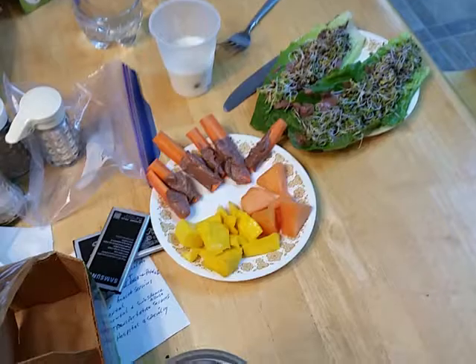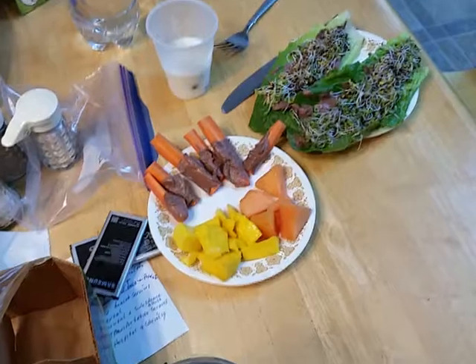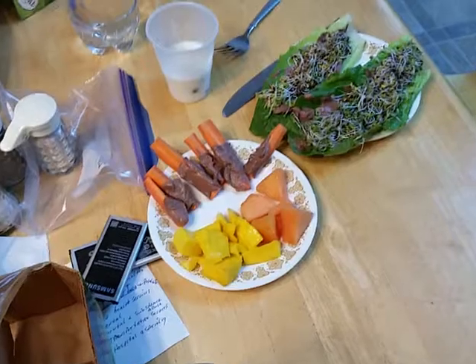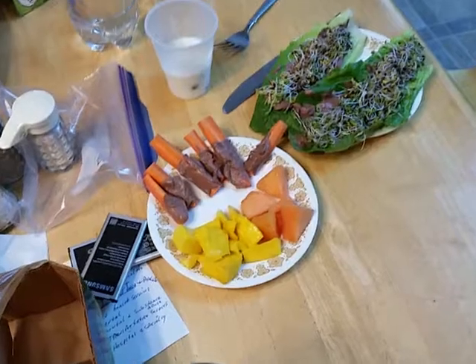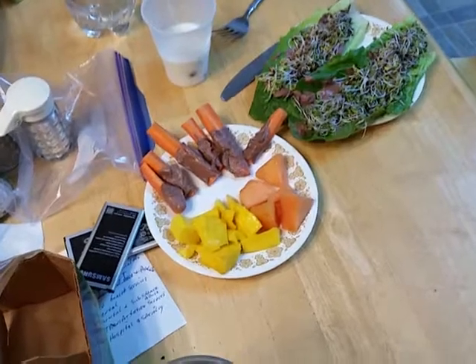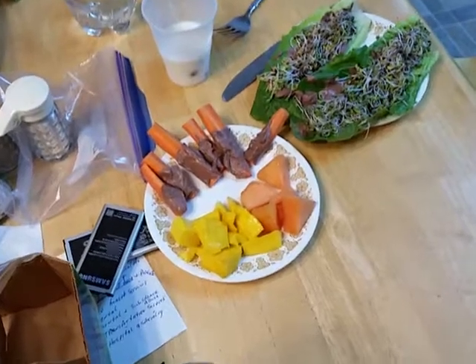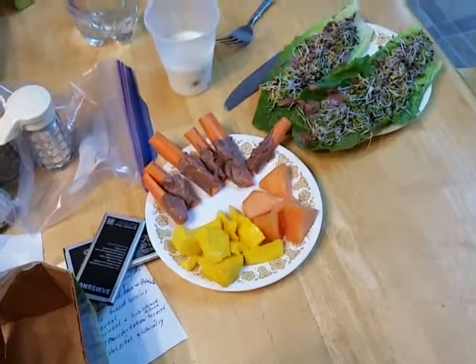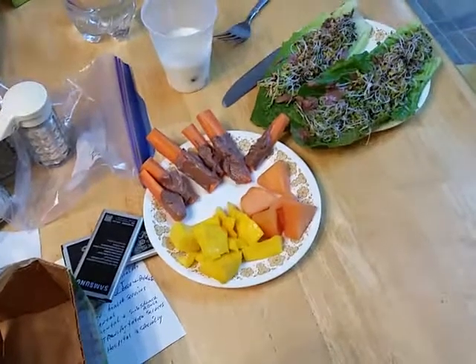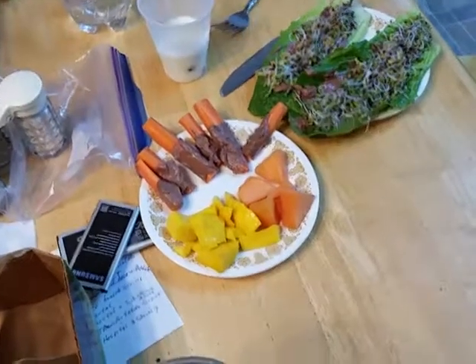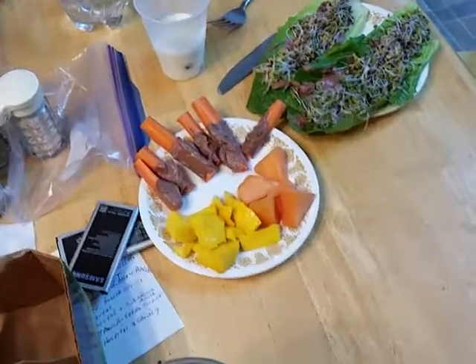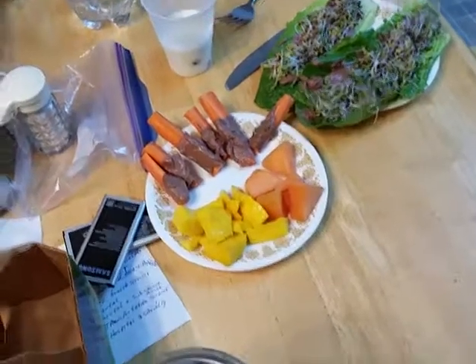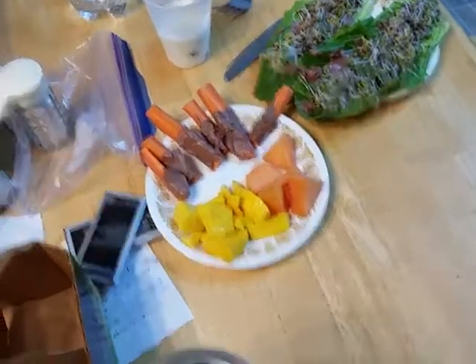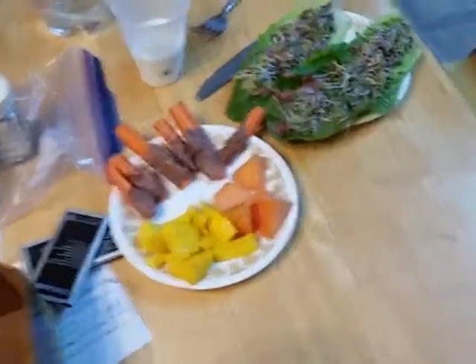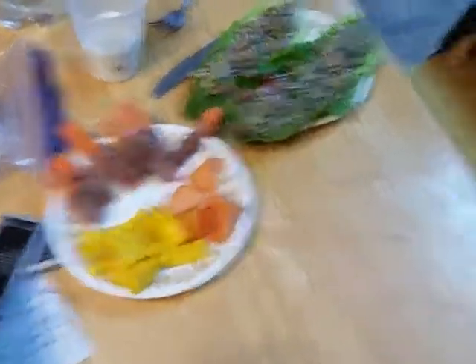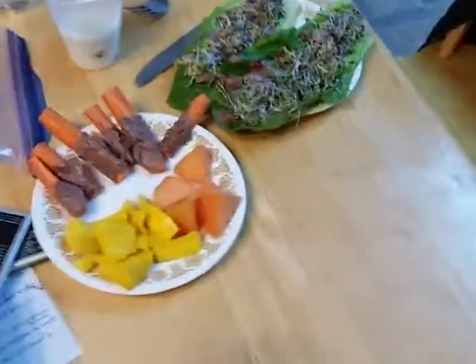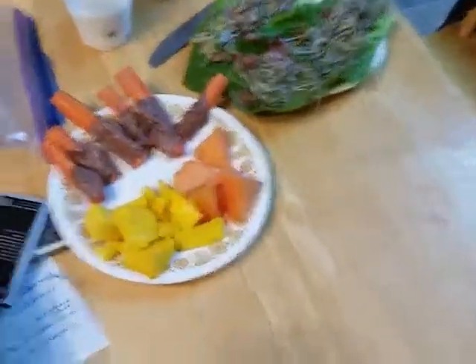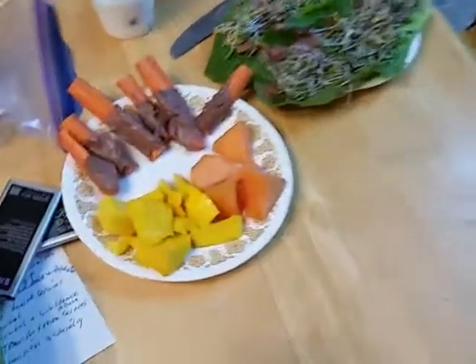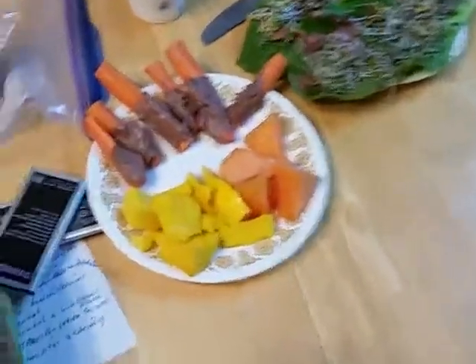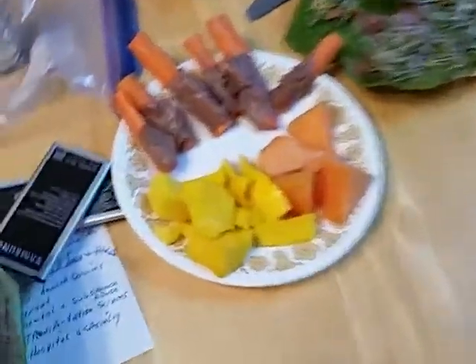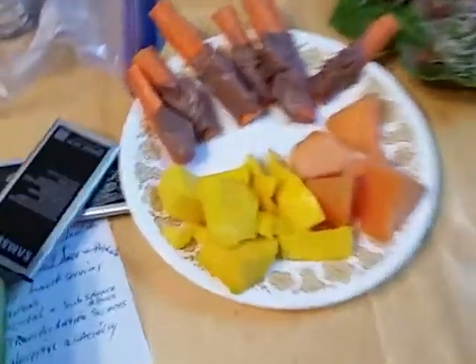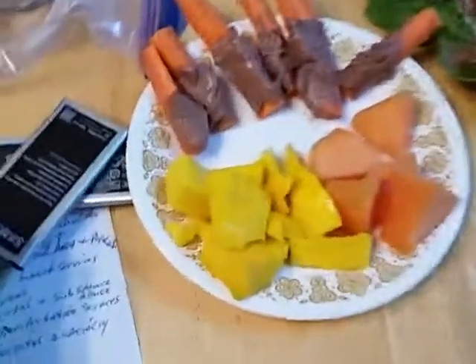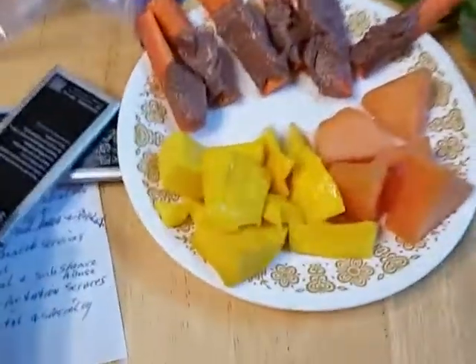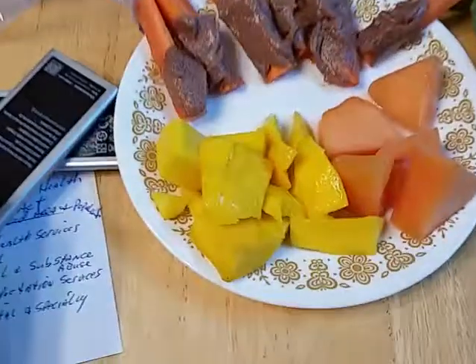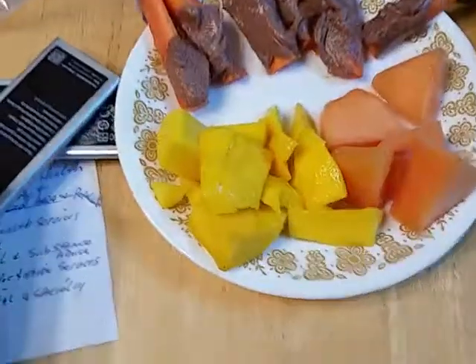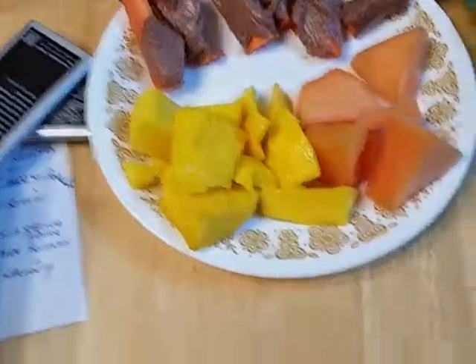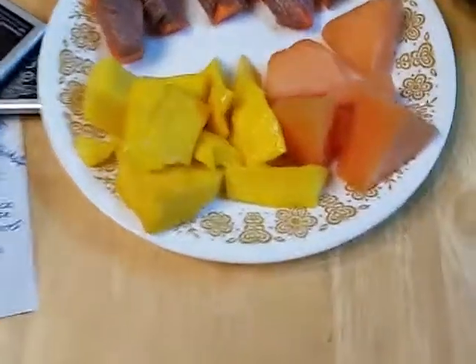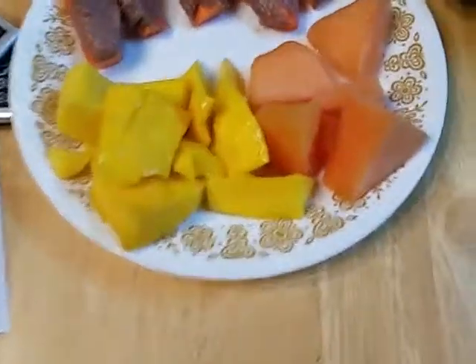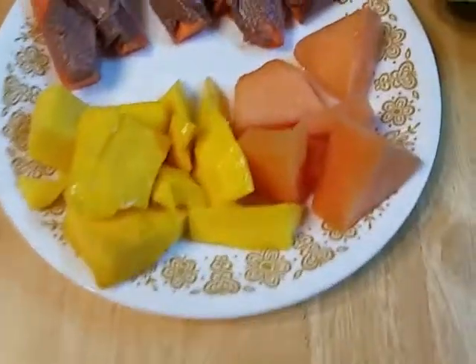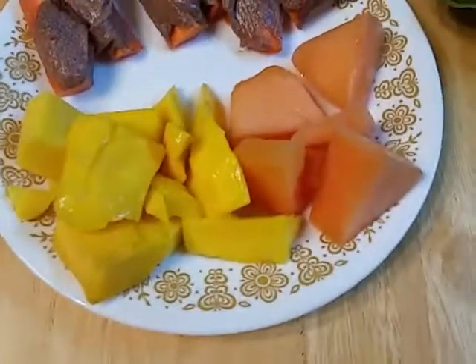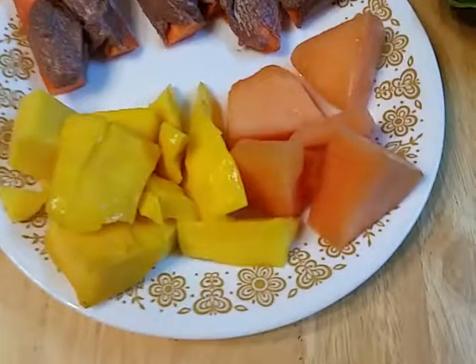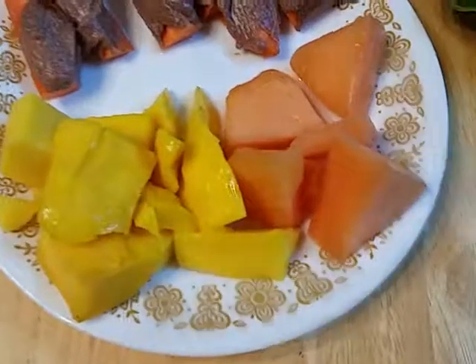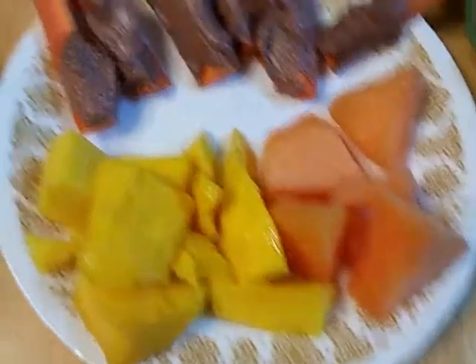I'm fixing to have a little snack — you need to talk about good stuff. Mango, cantaloupe...